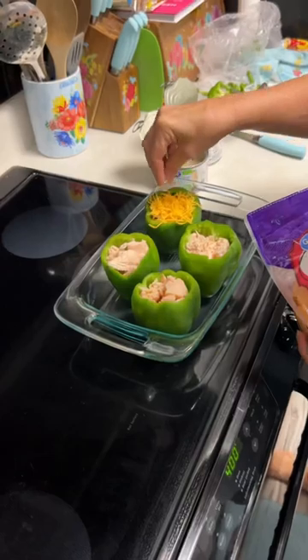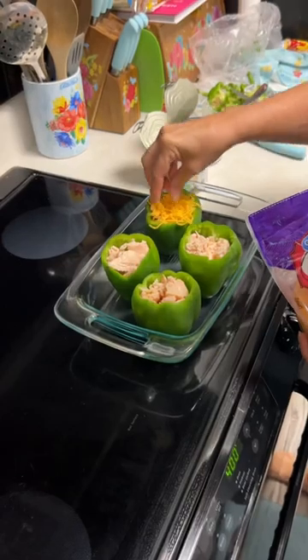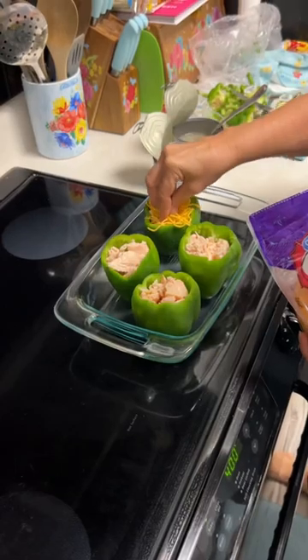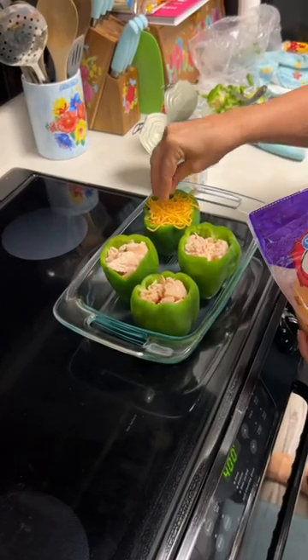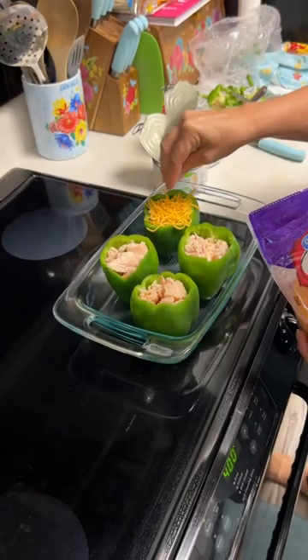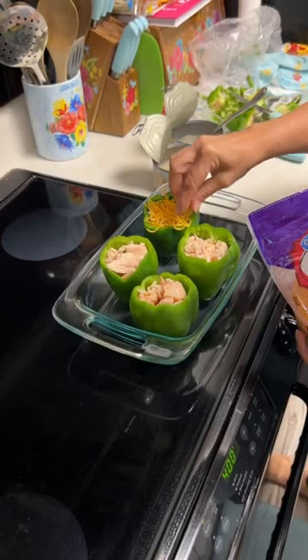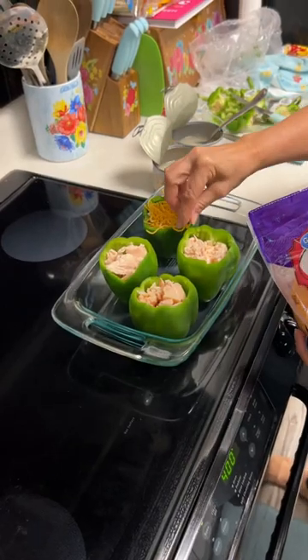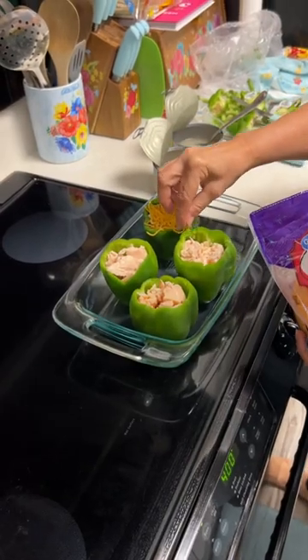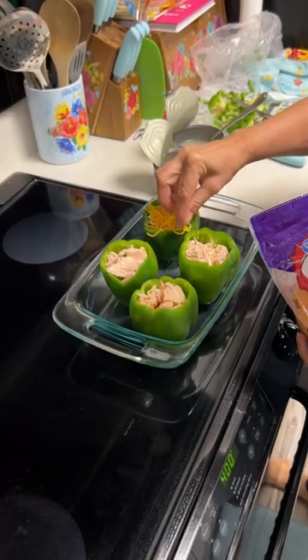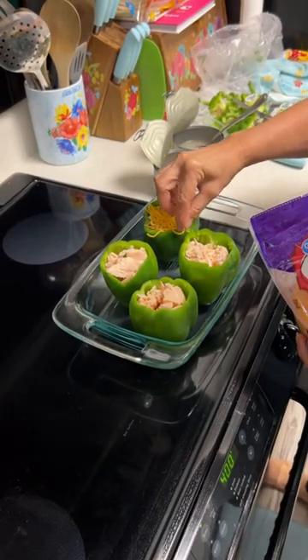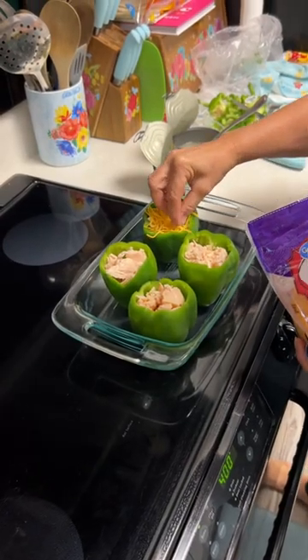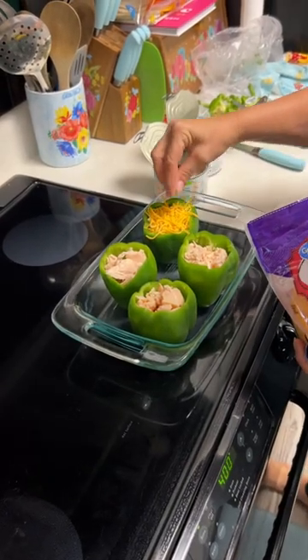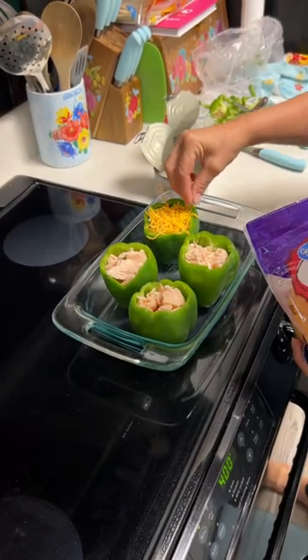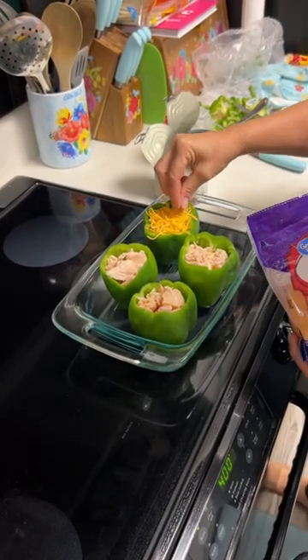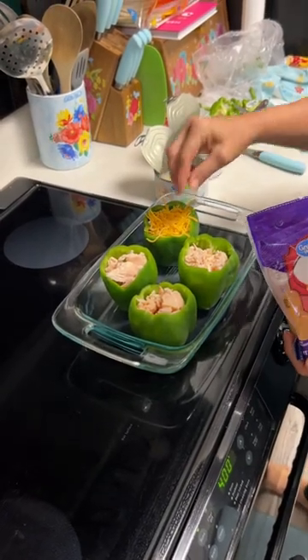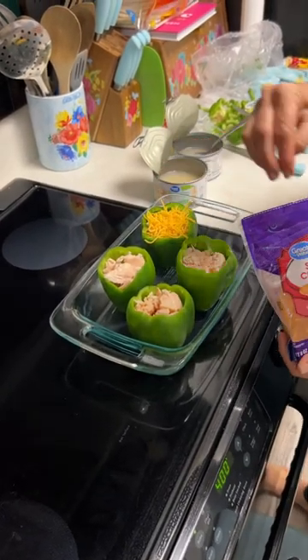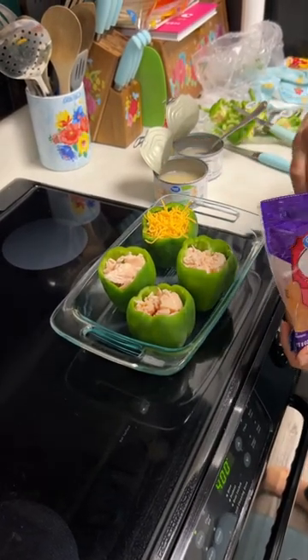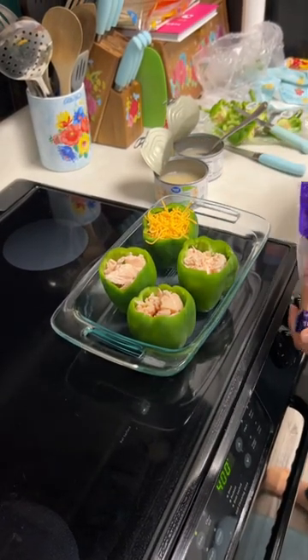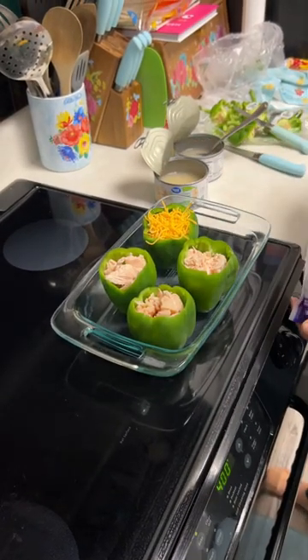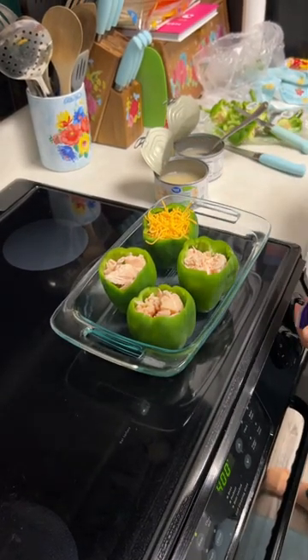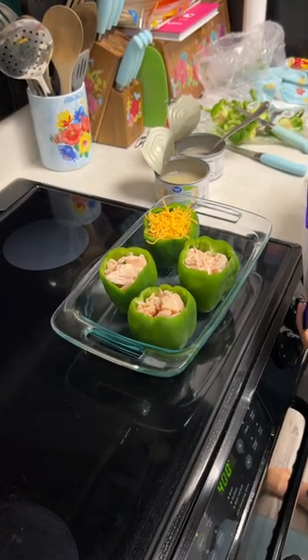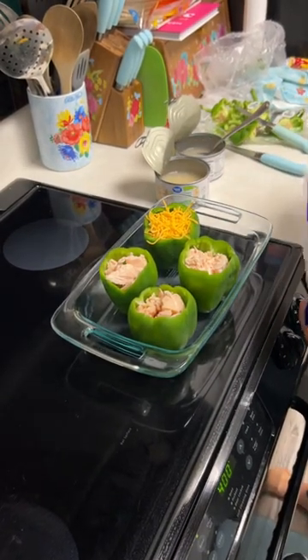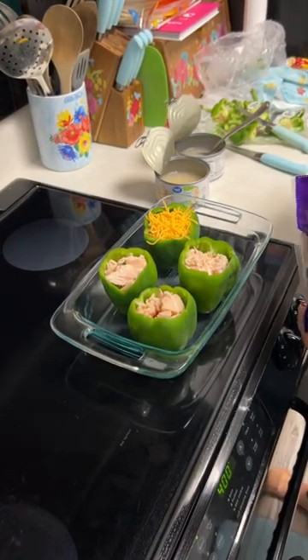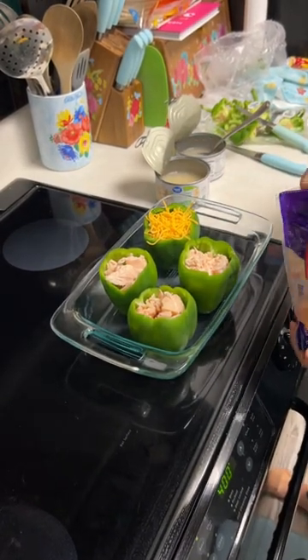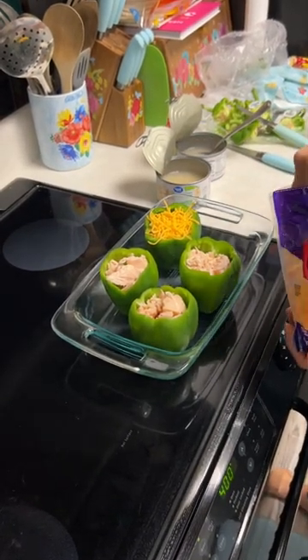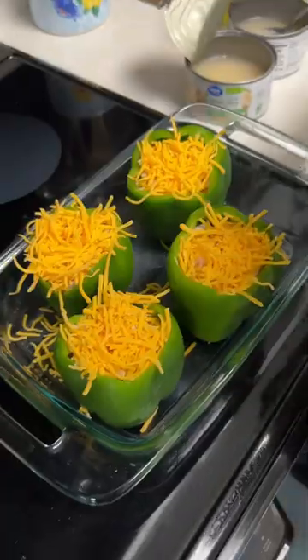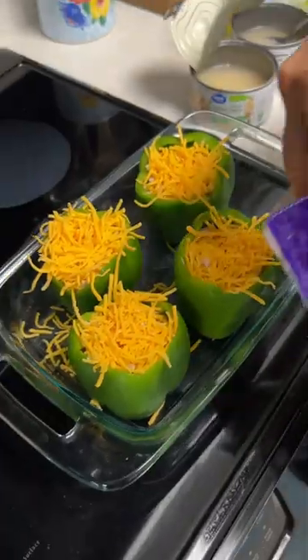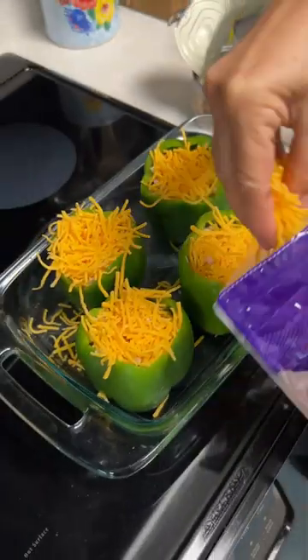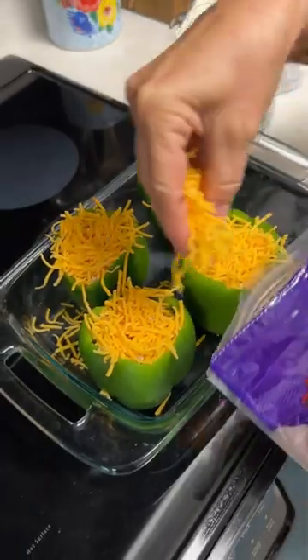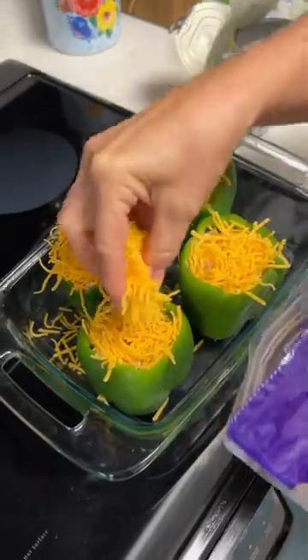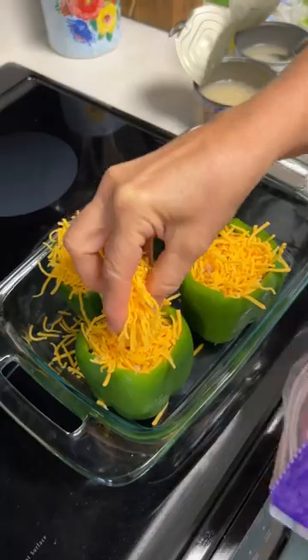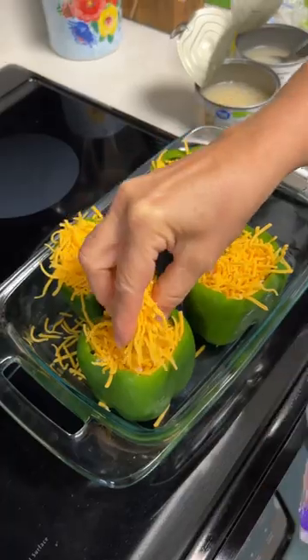You gotta have cheese. They're looking really pretty.